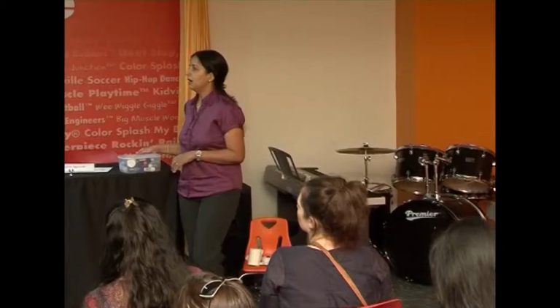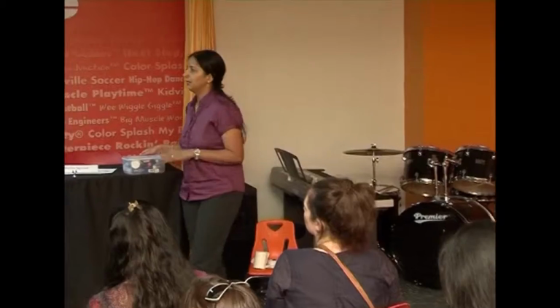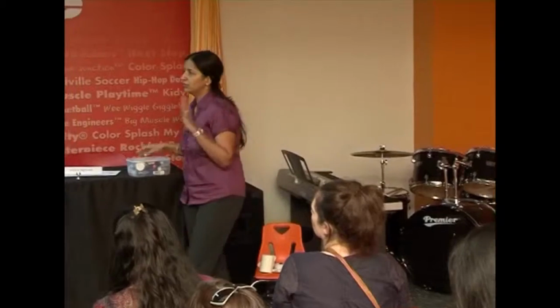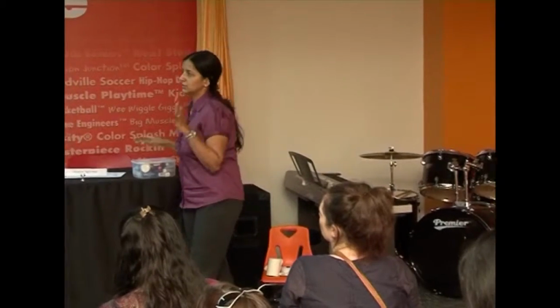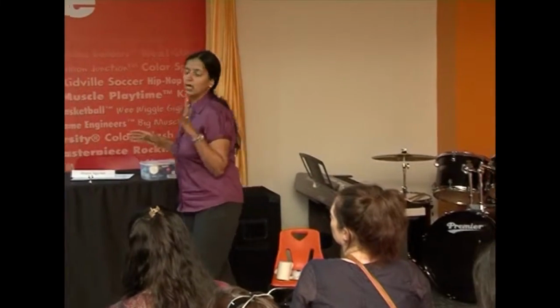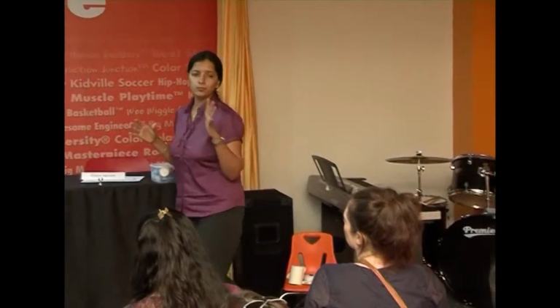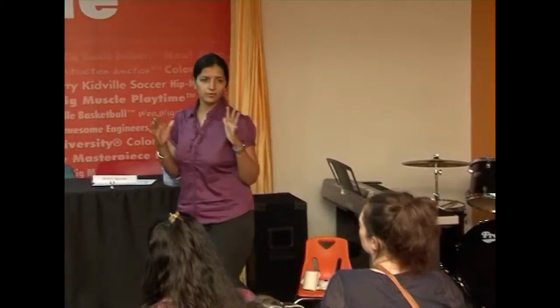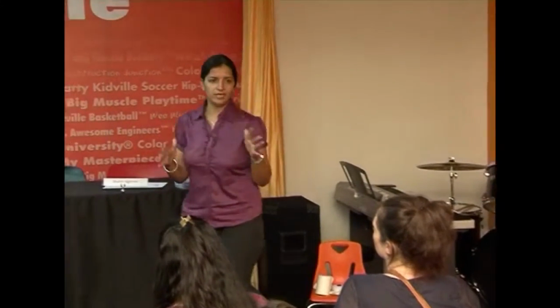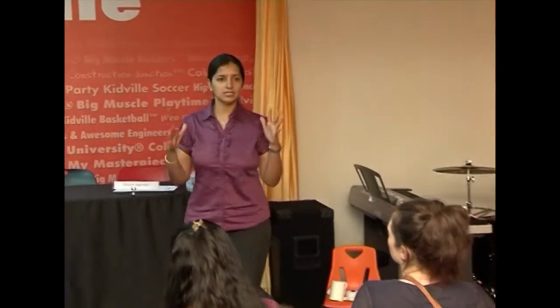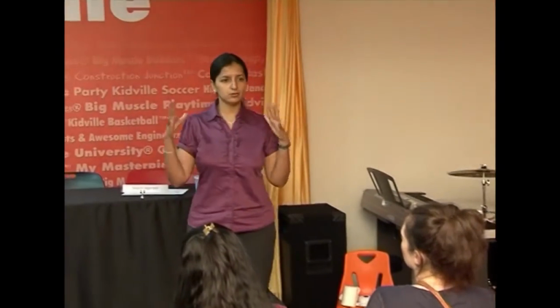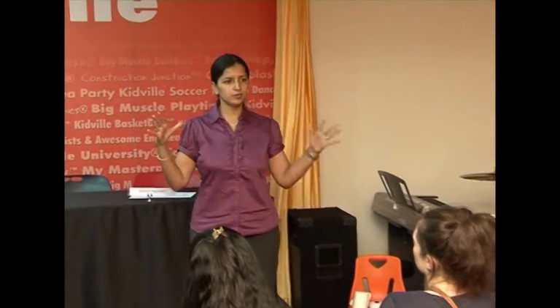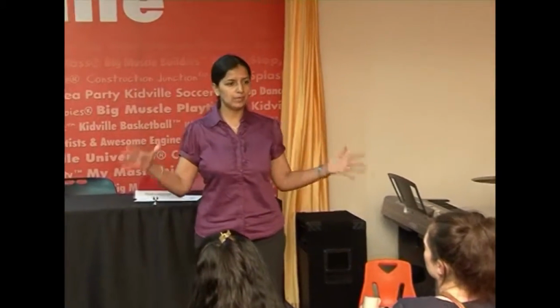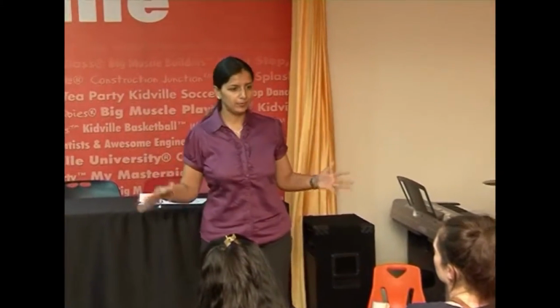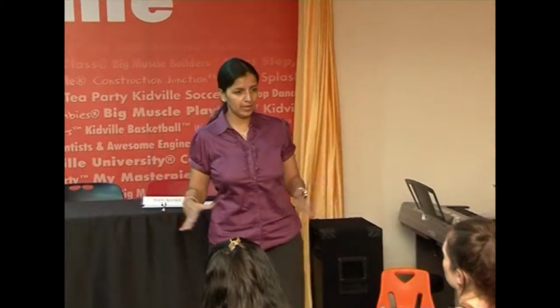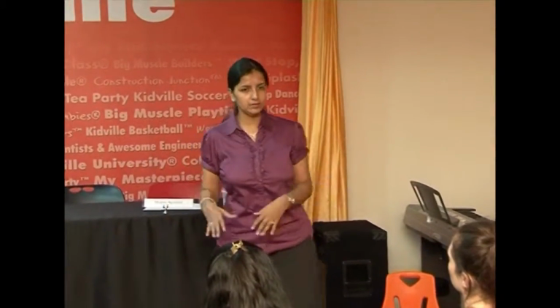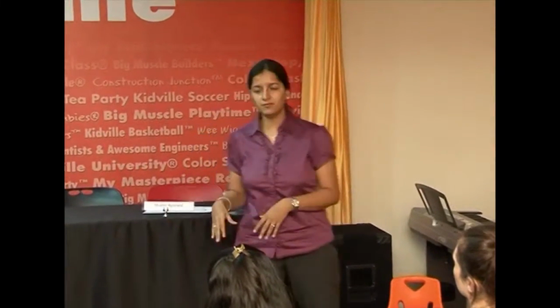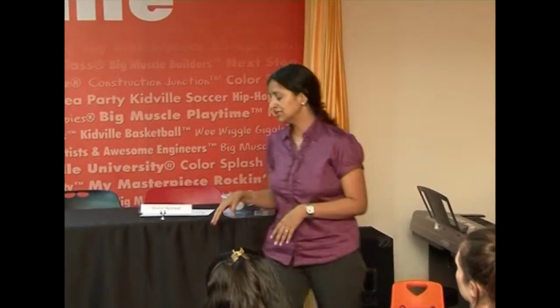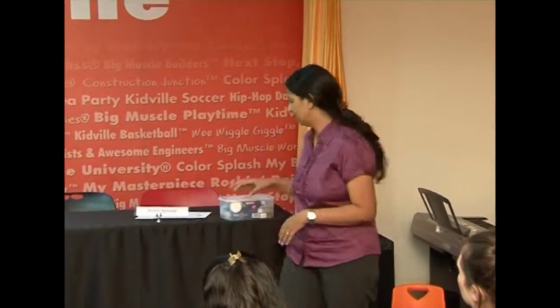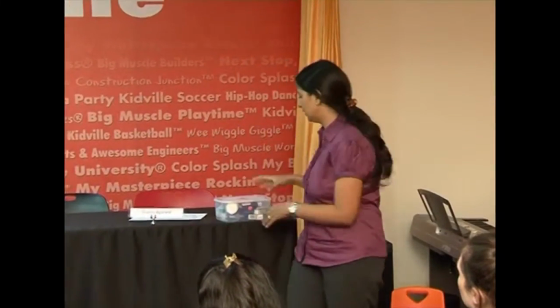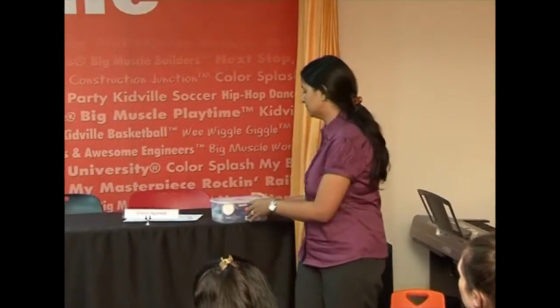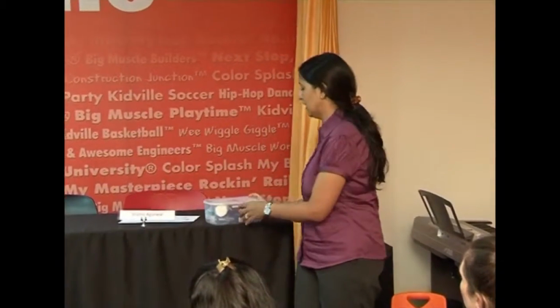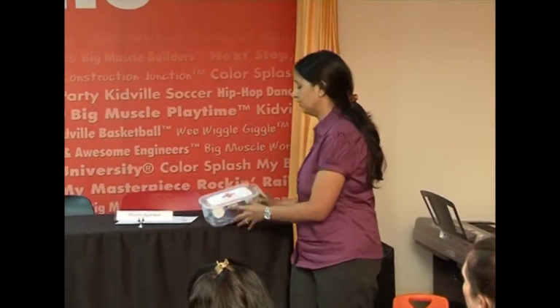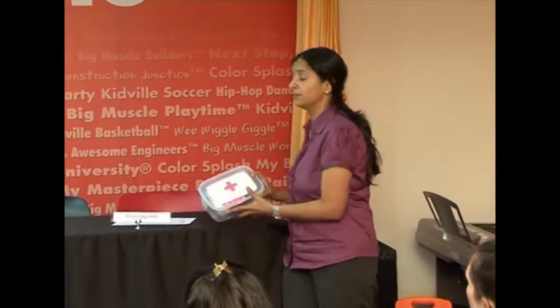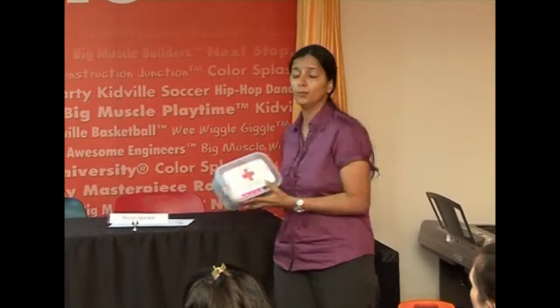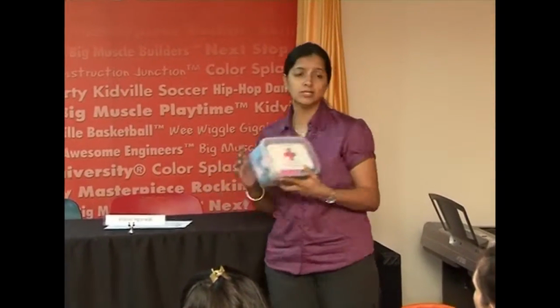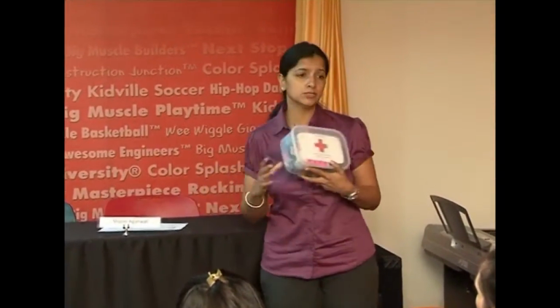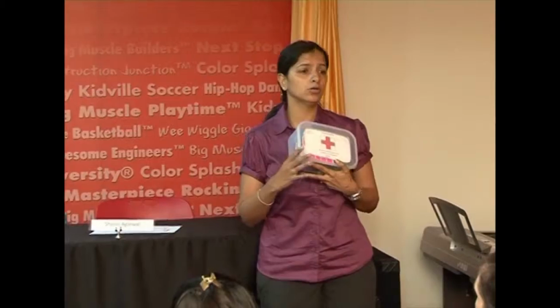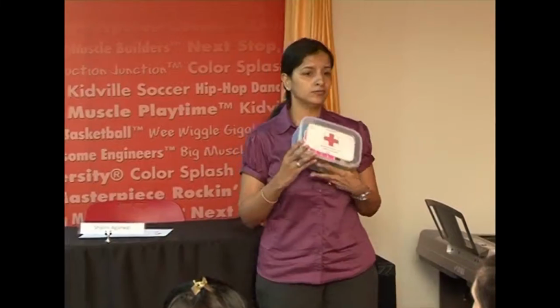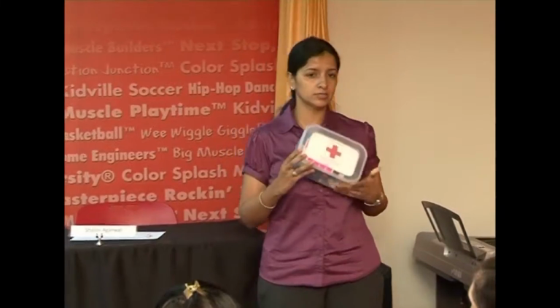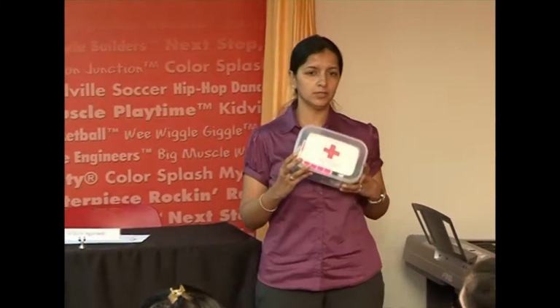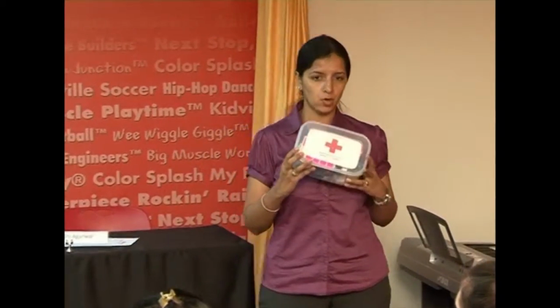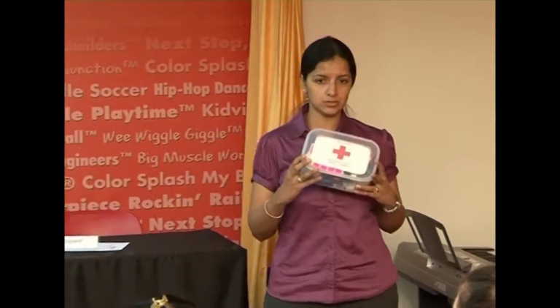First, how to prevent and how to be well prepared. The first step begins with having a well-stocked first aid box.